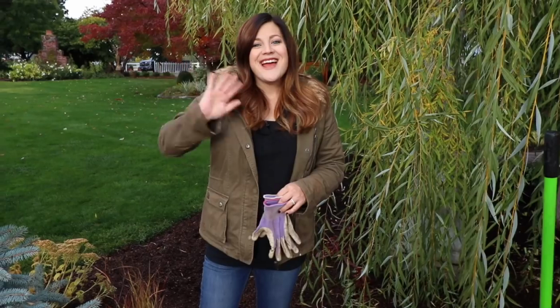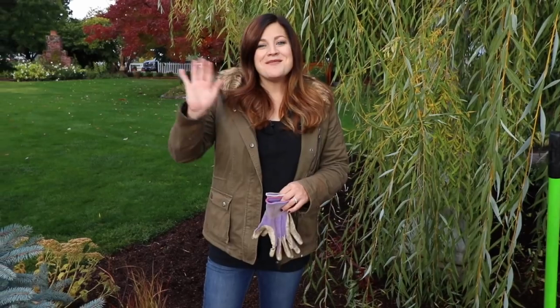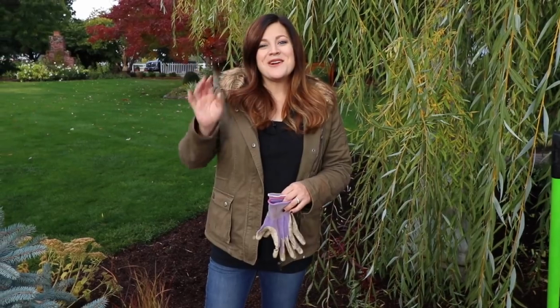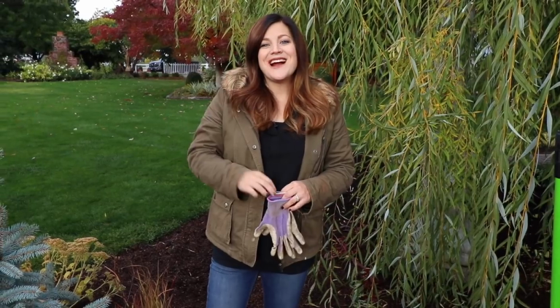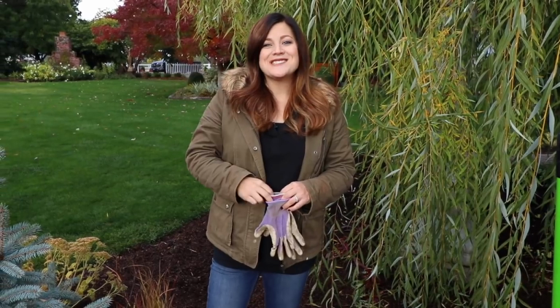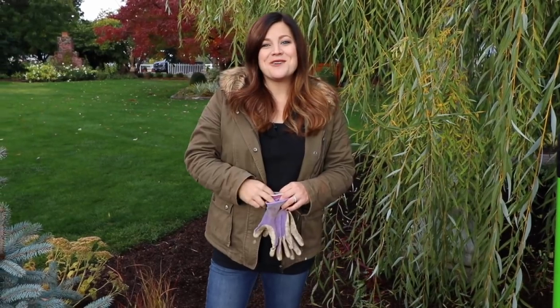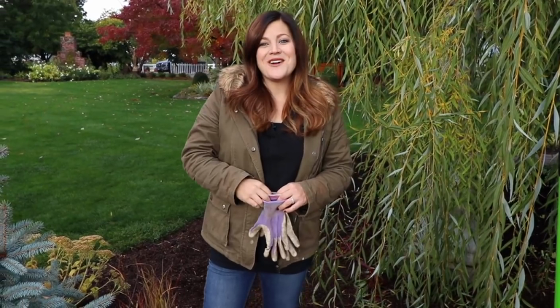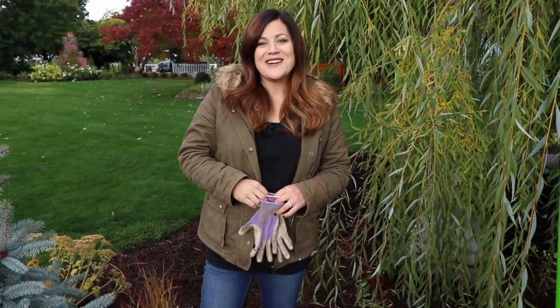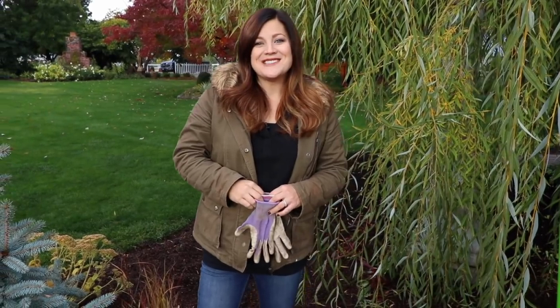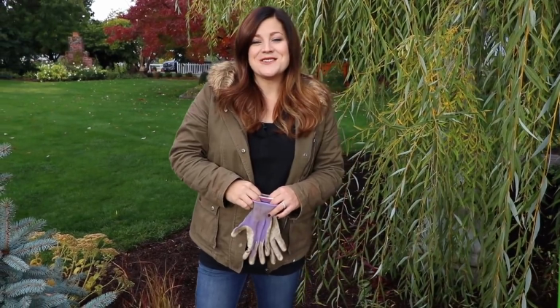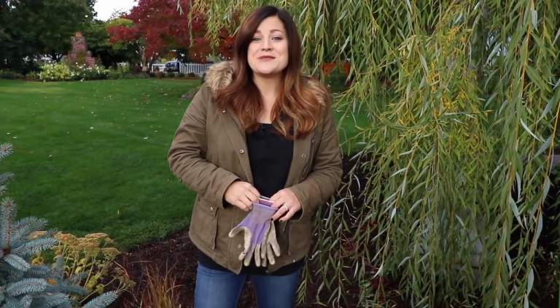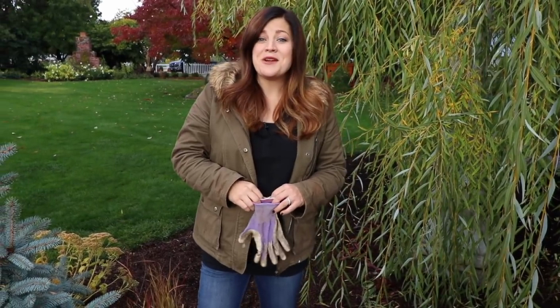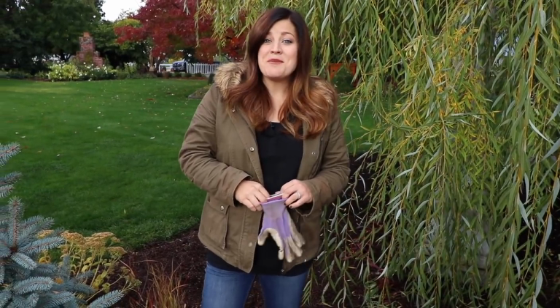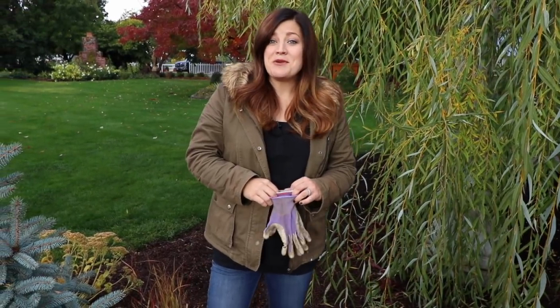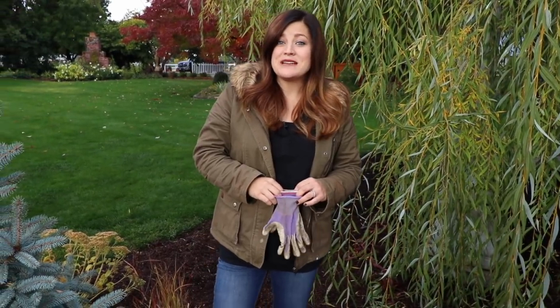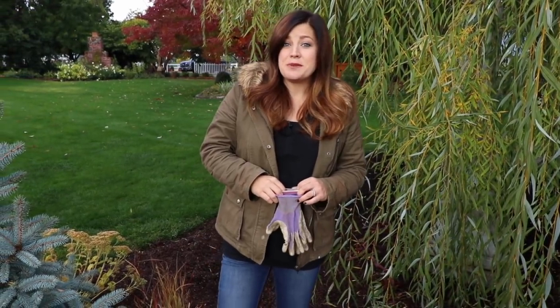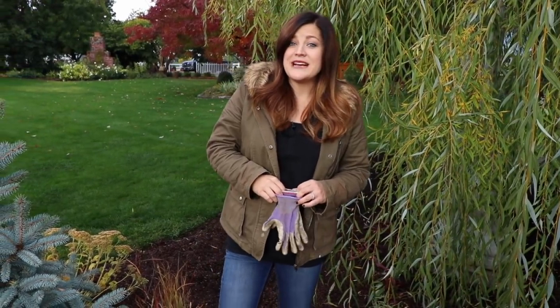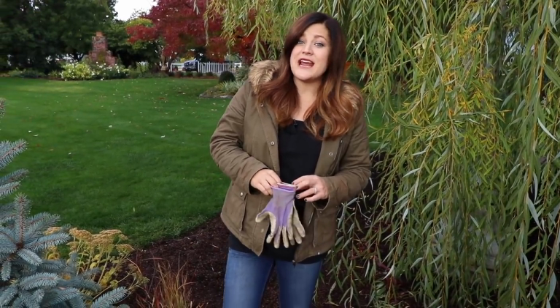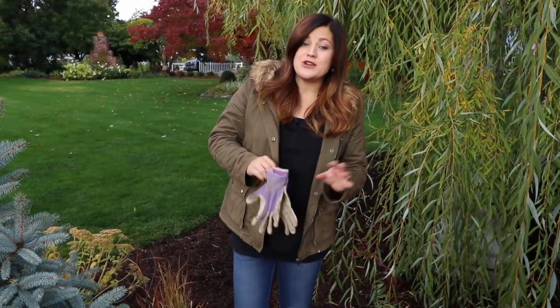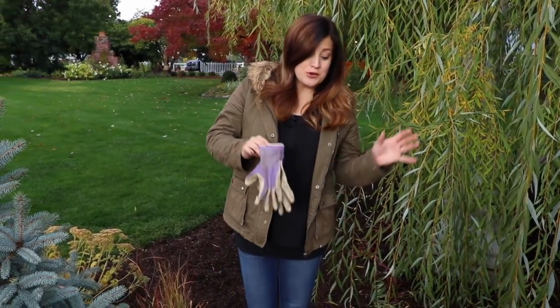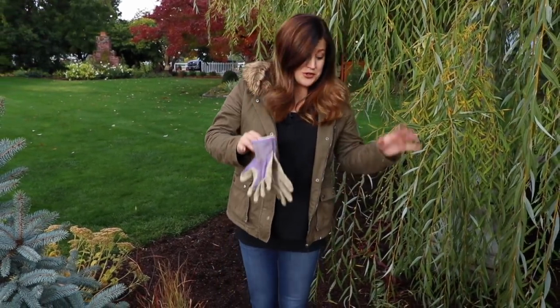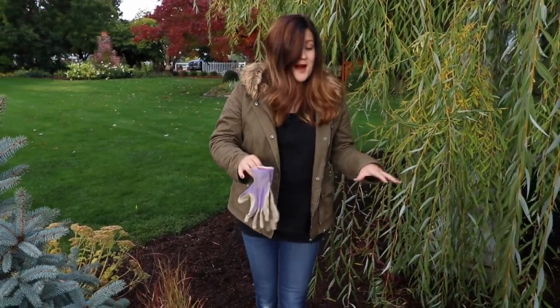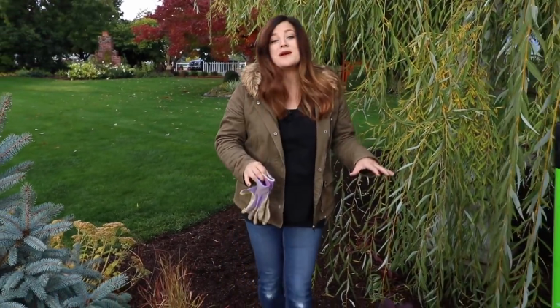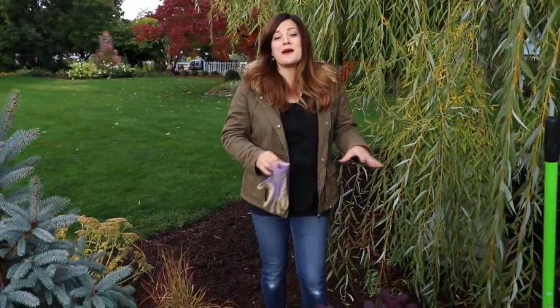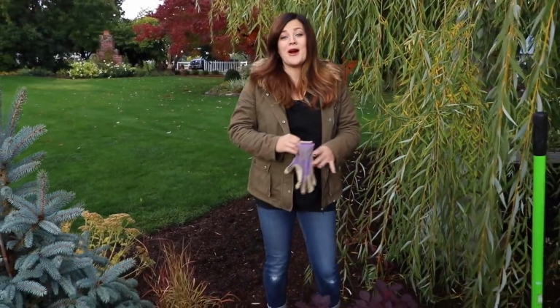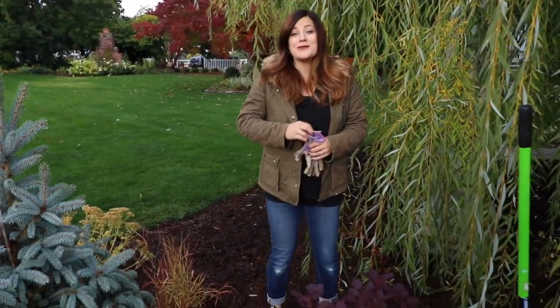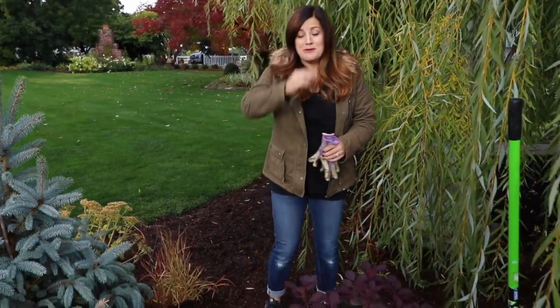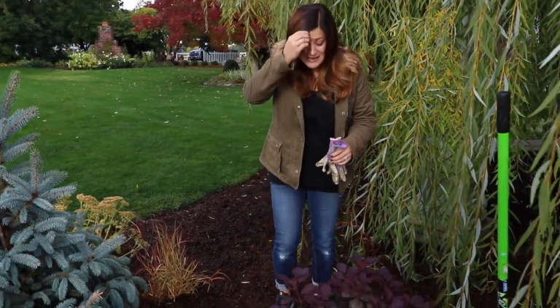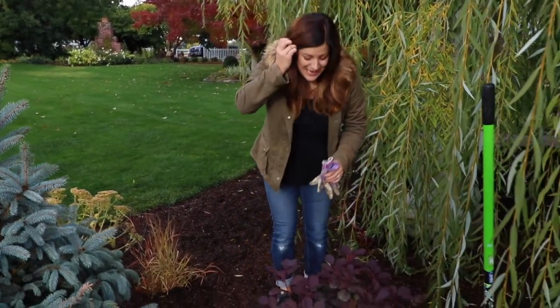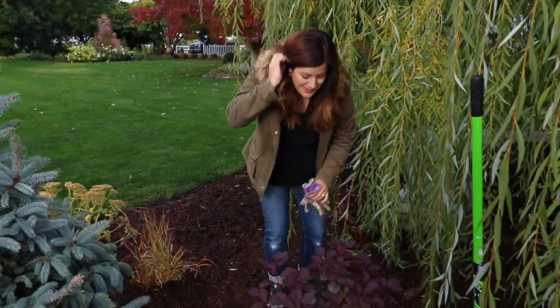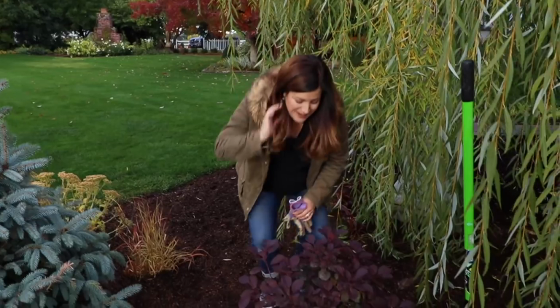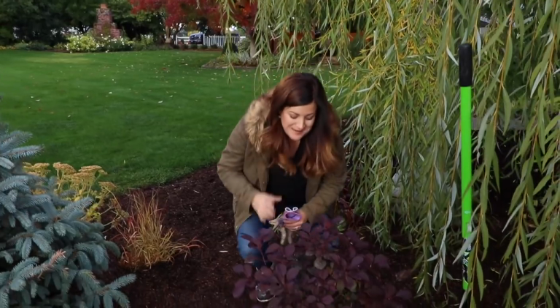Hey, good morning guys. Laura with Garden Answer. This morning I'm getting ready to plant a new shrub in my garden and I'm really excited about it.